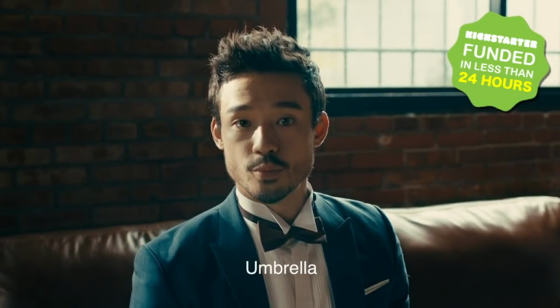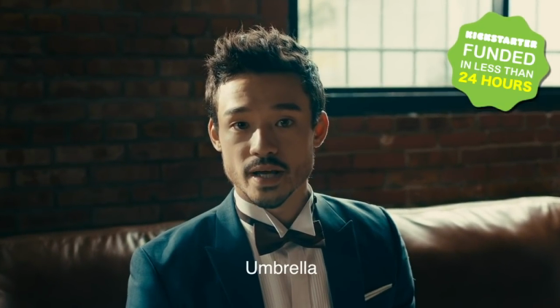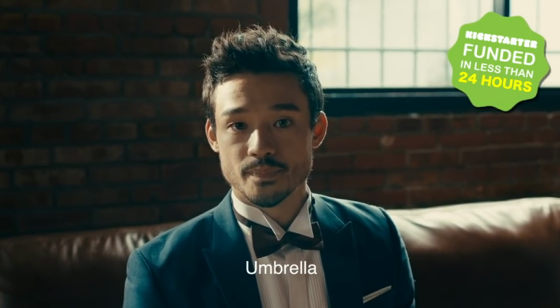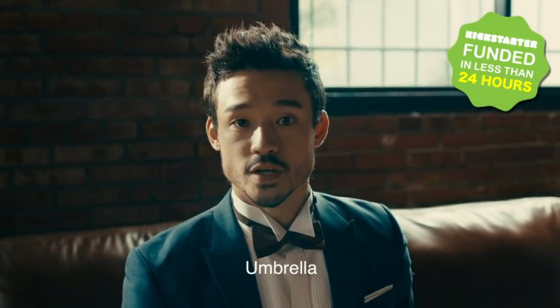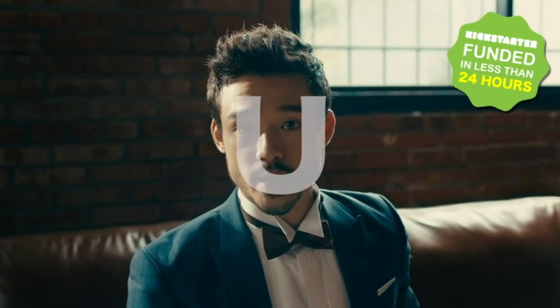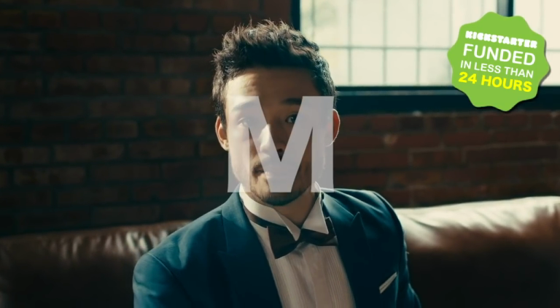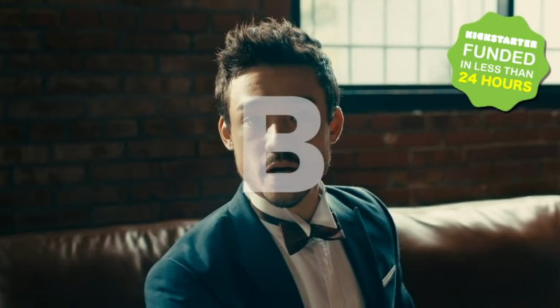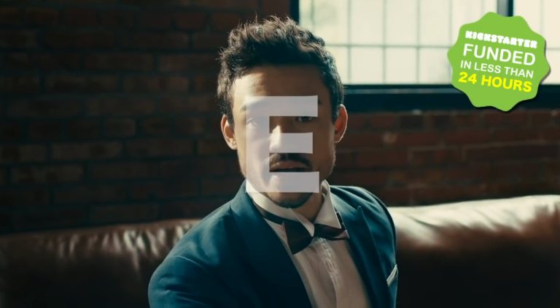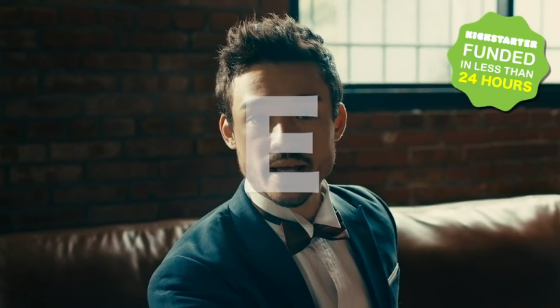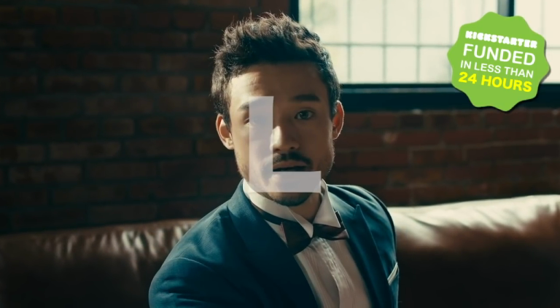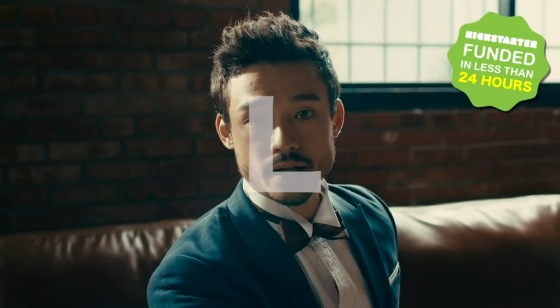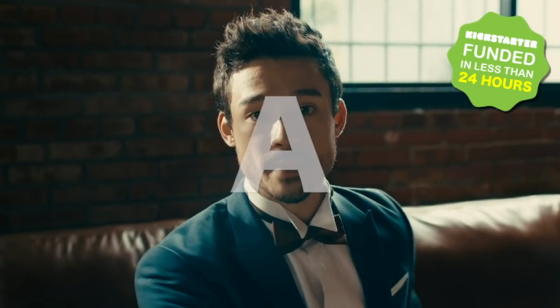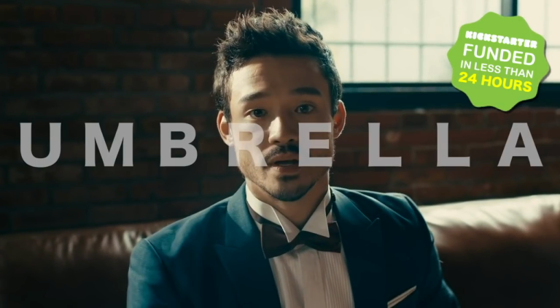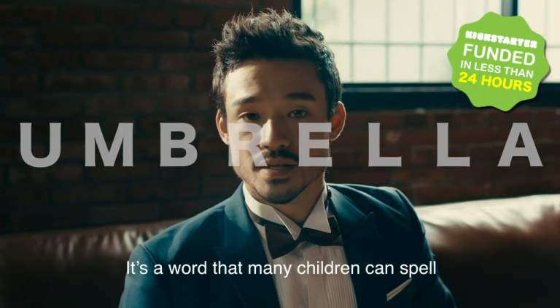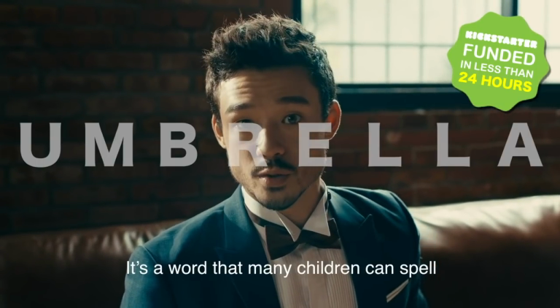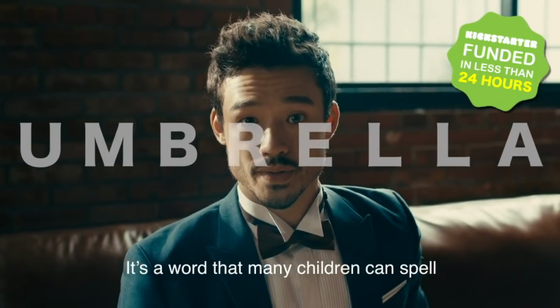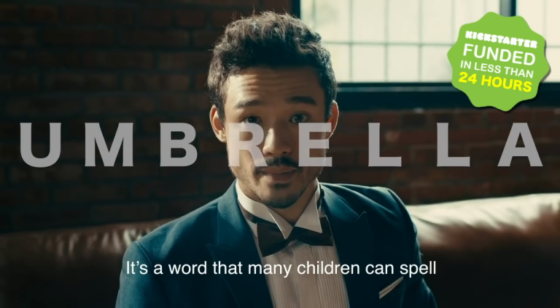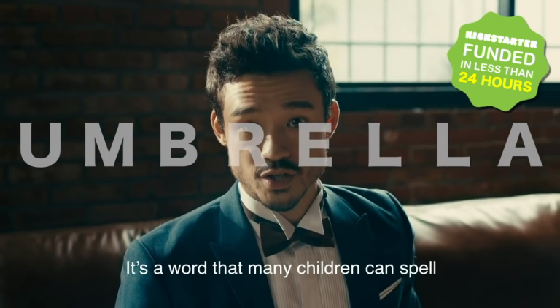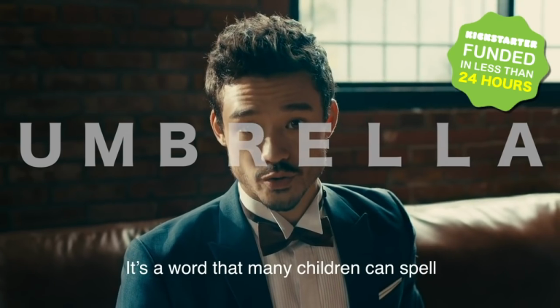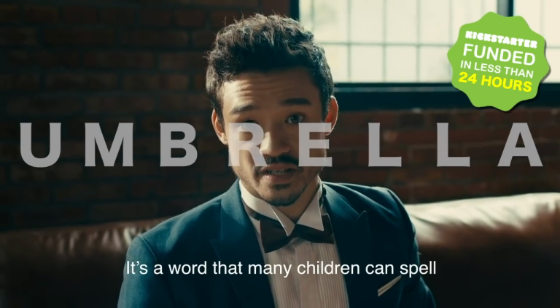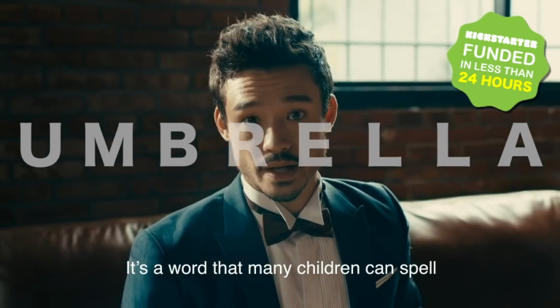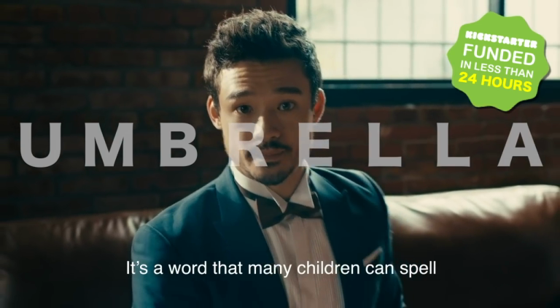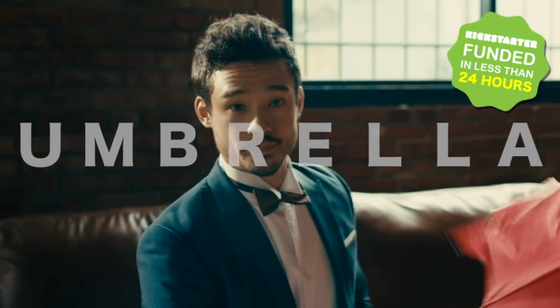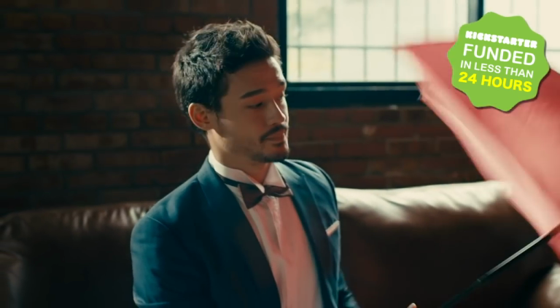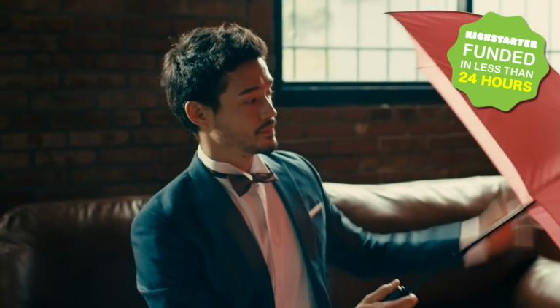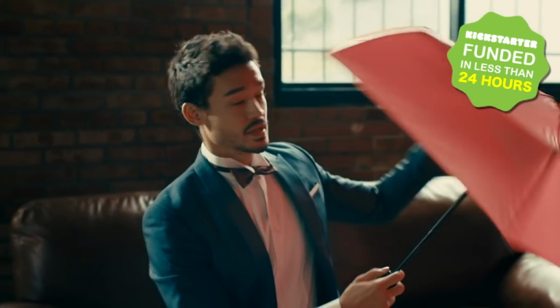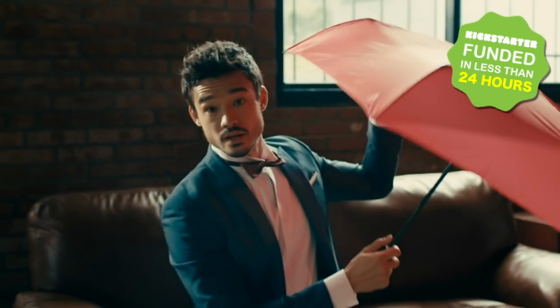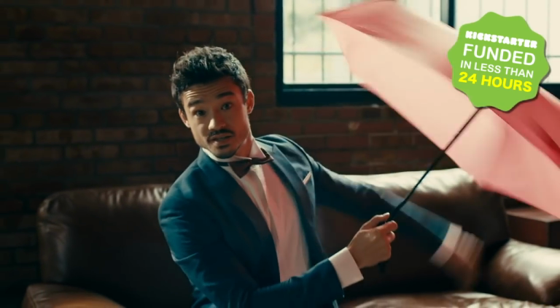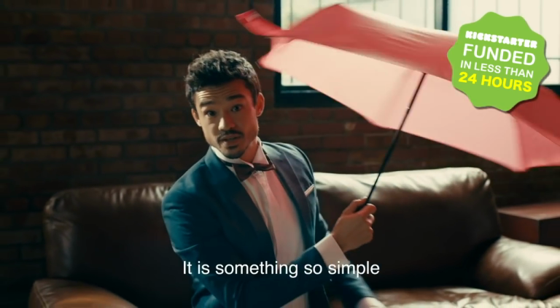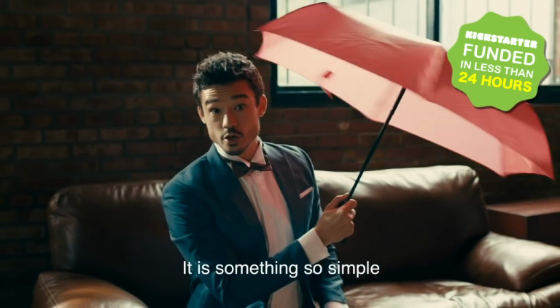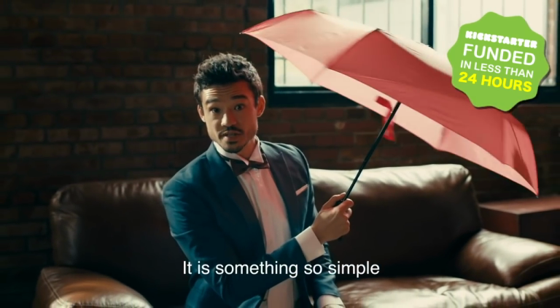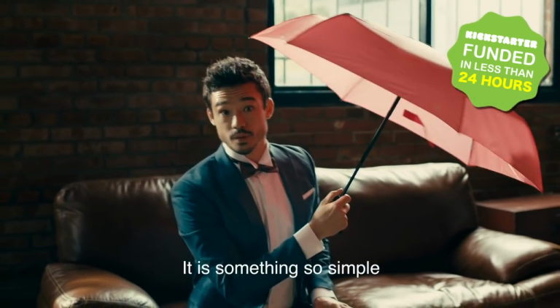Umbrella. U-M-B-R-E-L-L-A. This is a word that many children can spell. Something so simple.